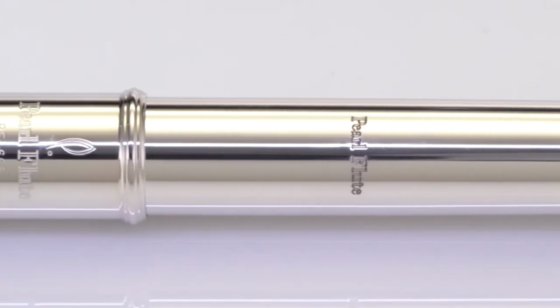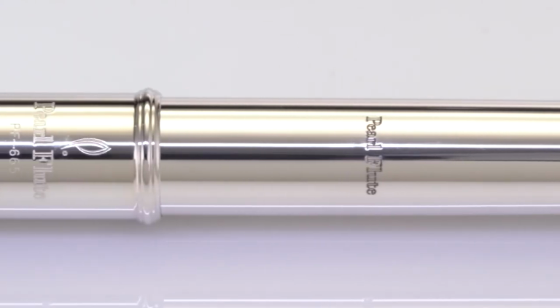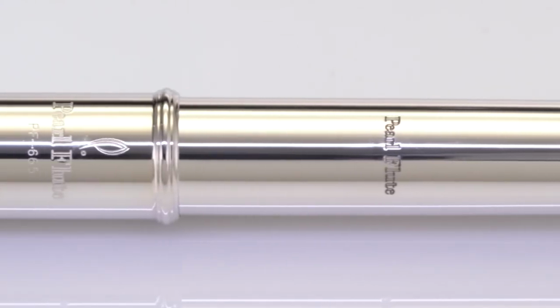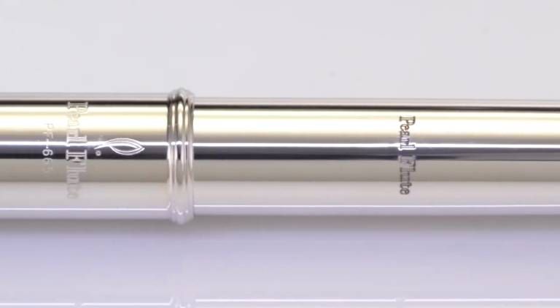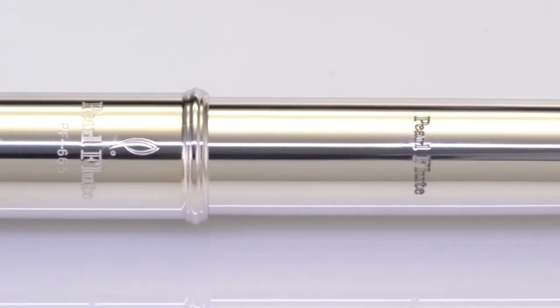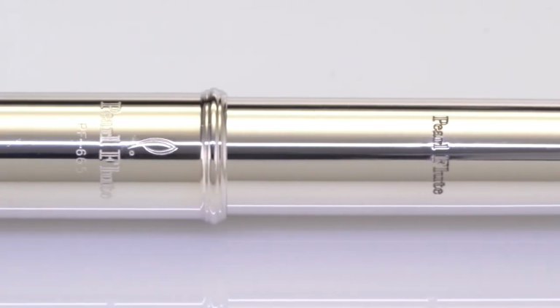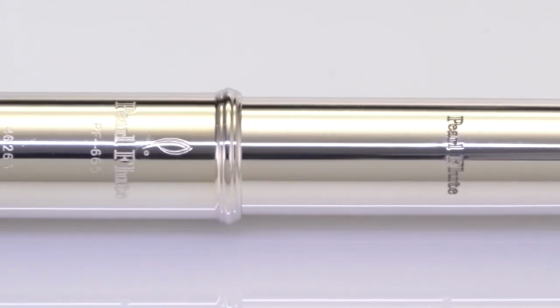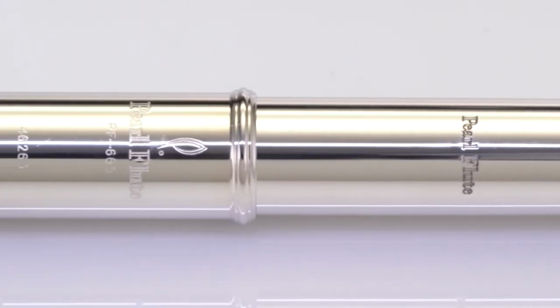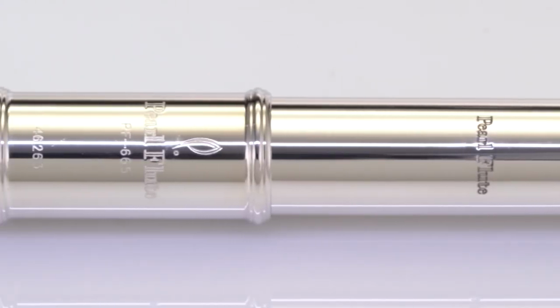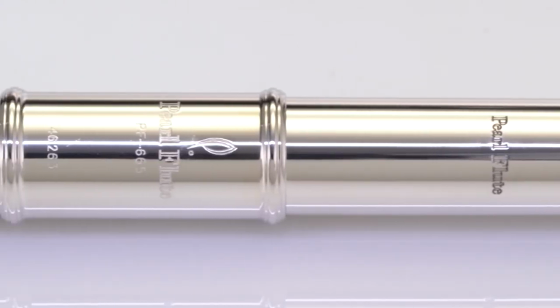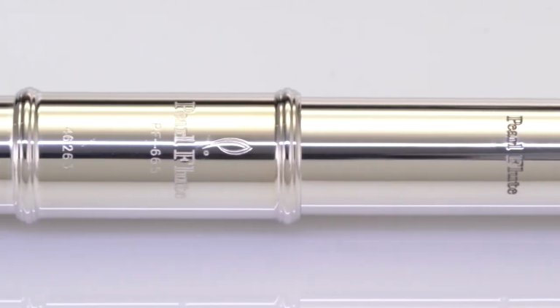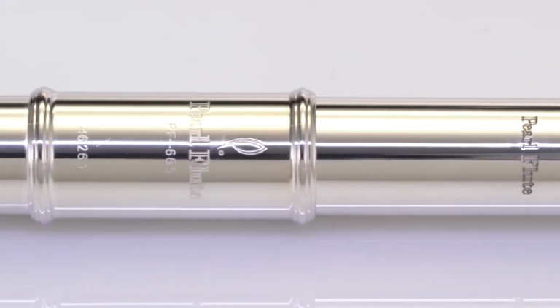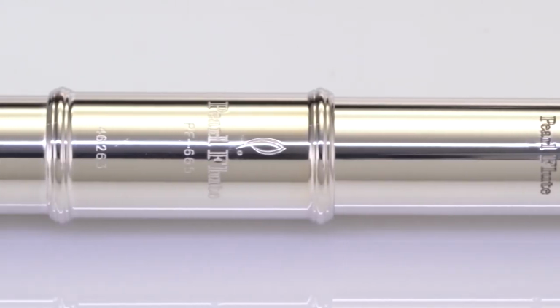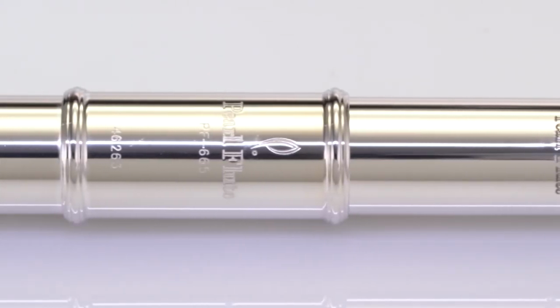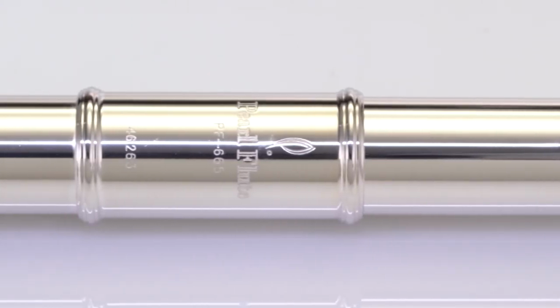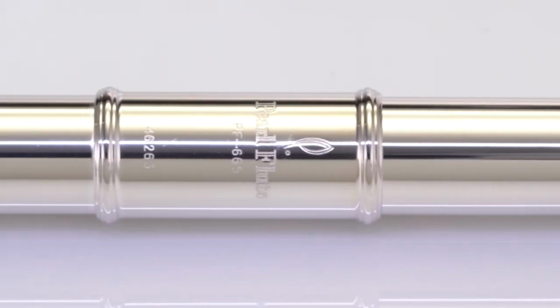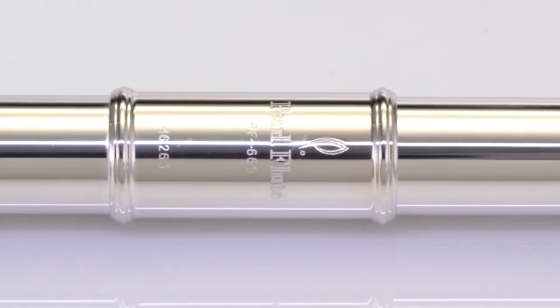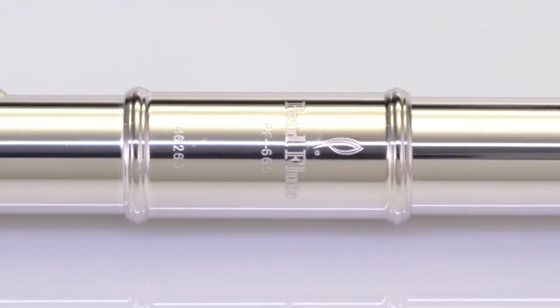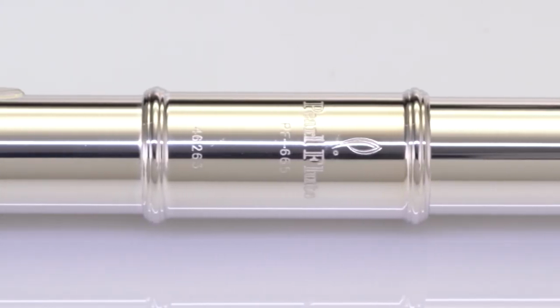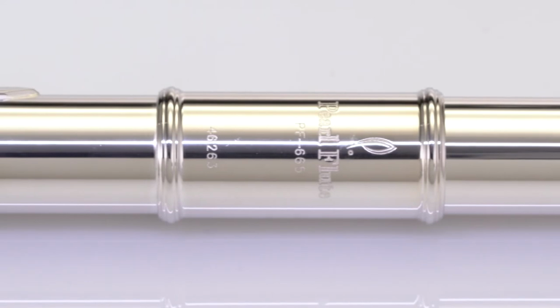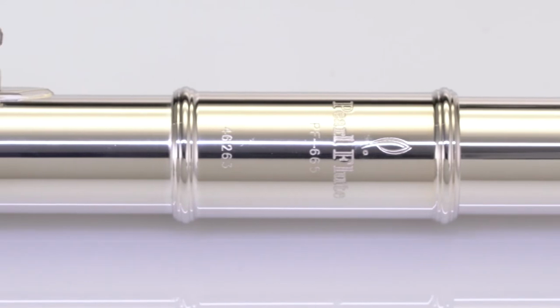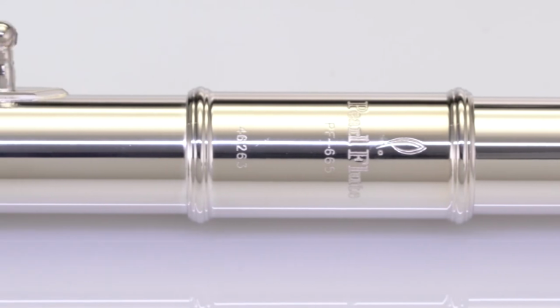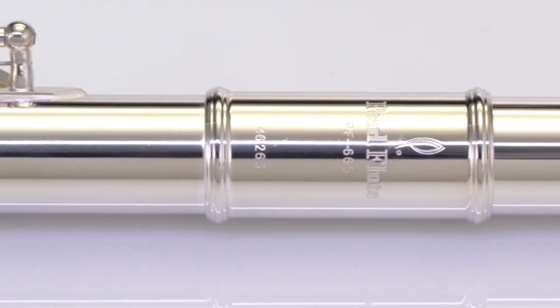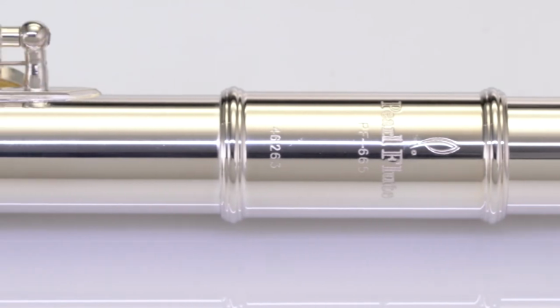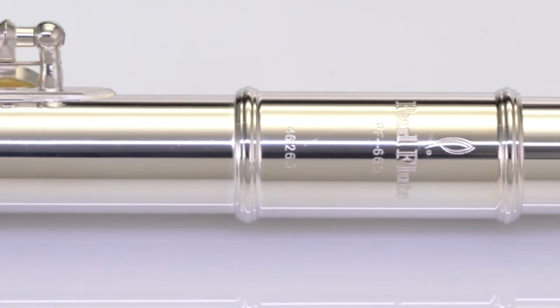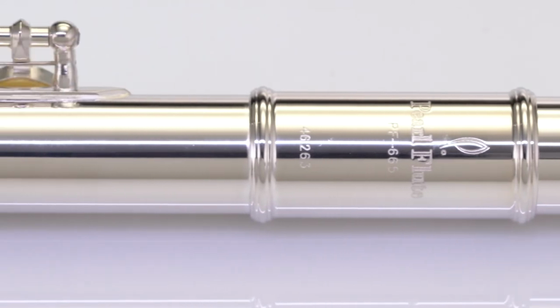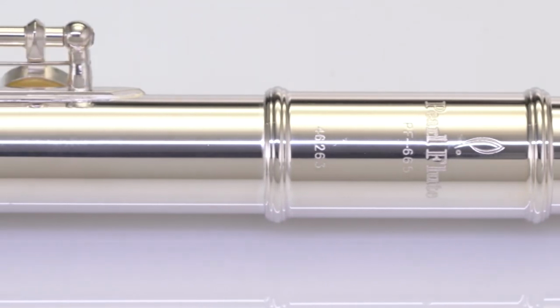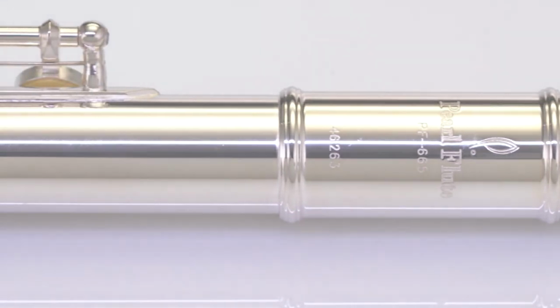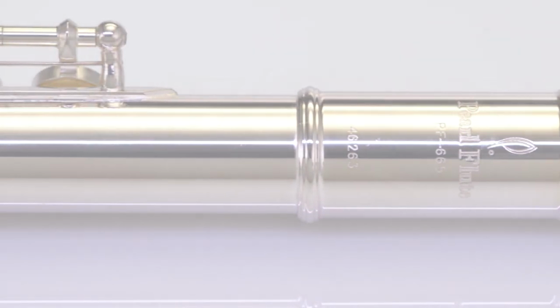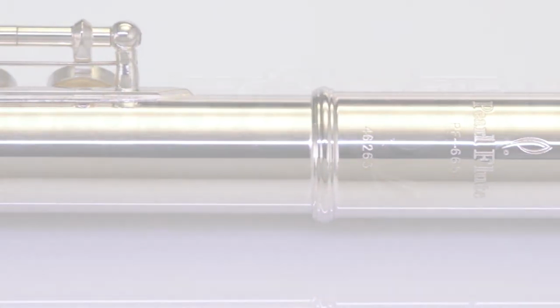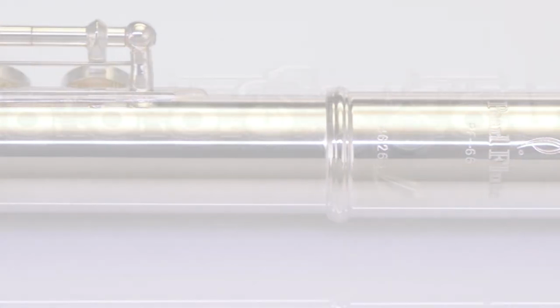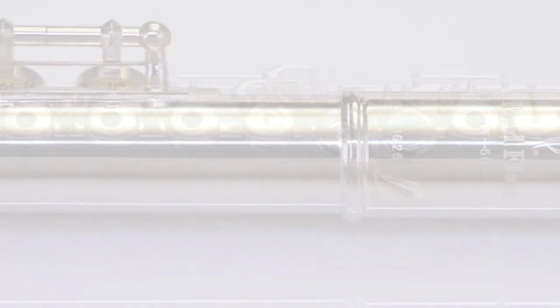Free blowing with a generous tone, this is the perfect head joint for the aspiring musician.